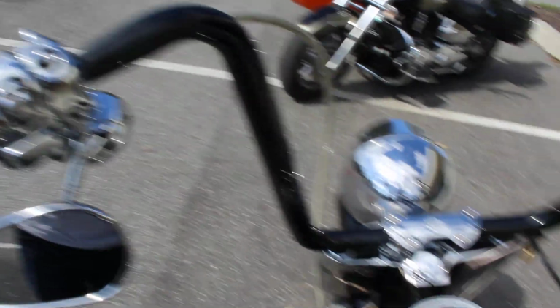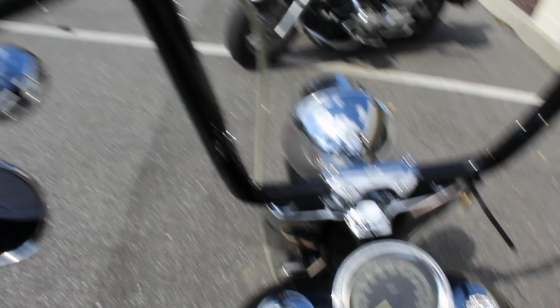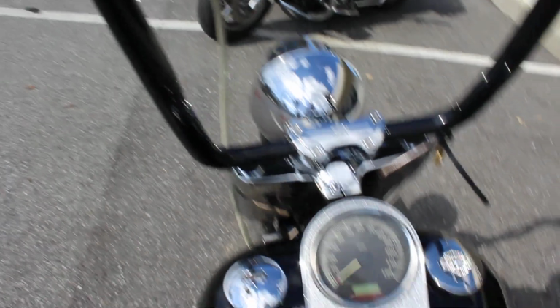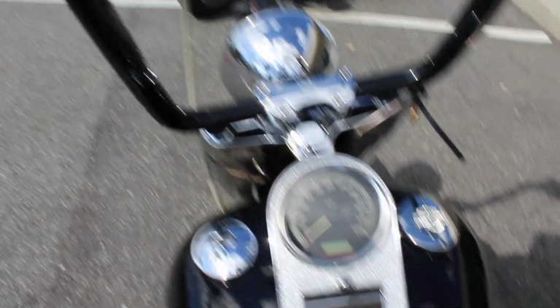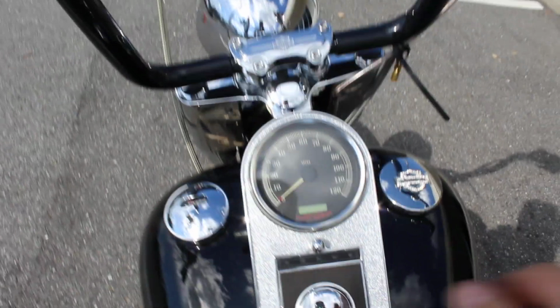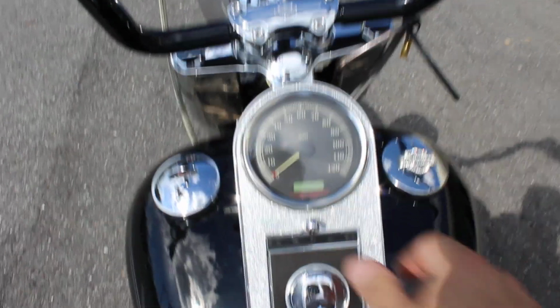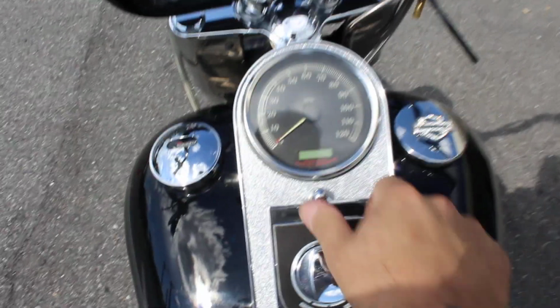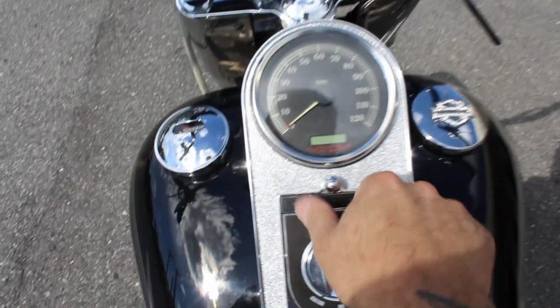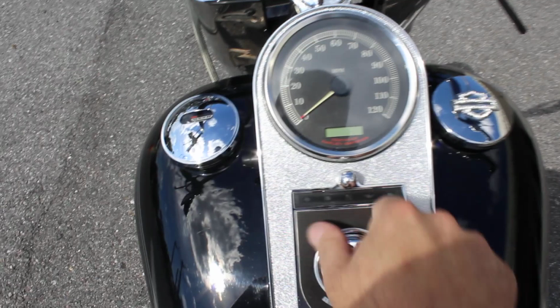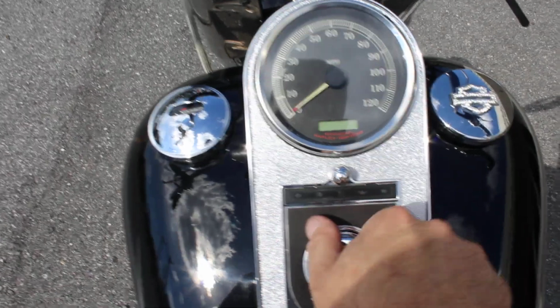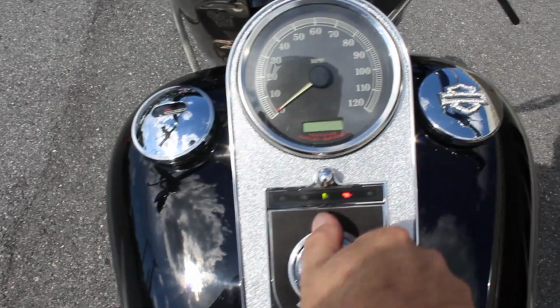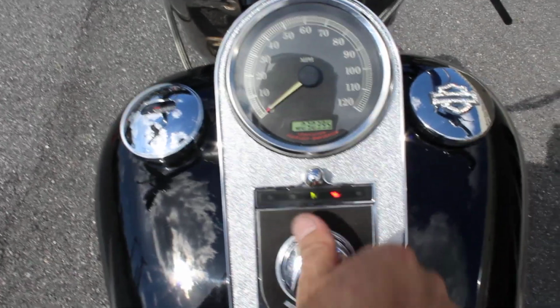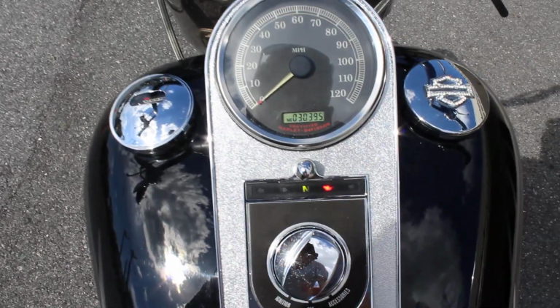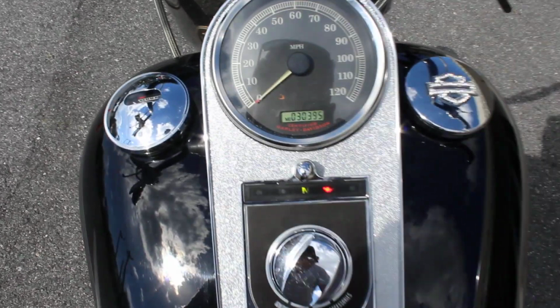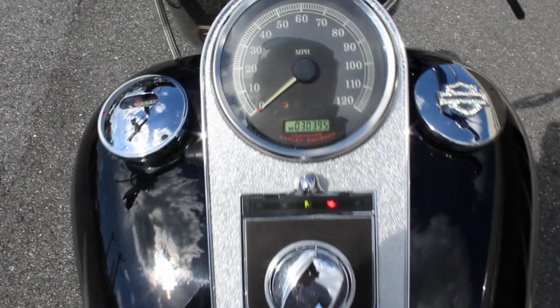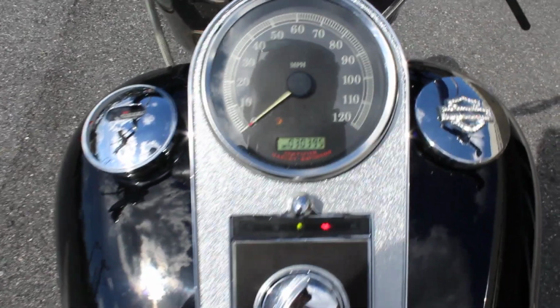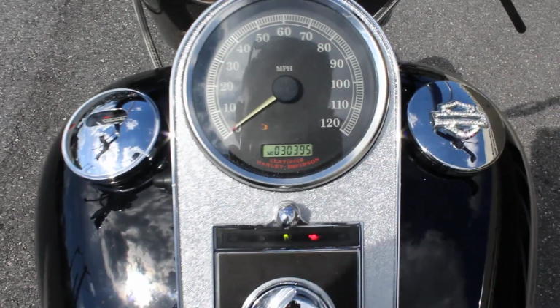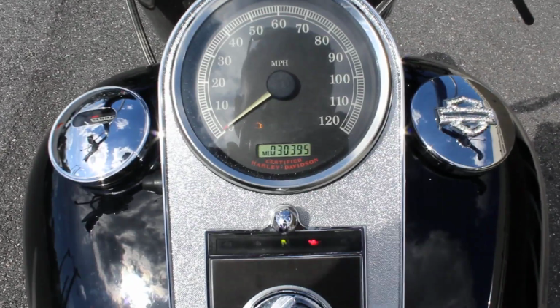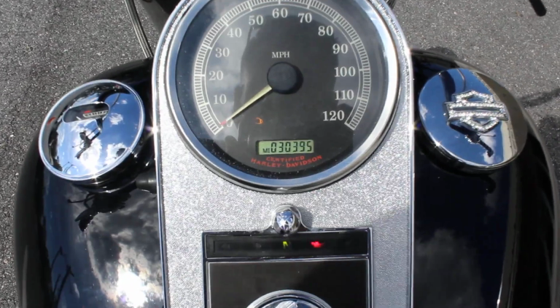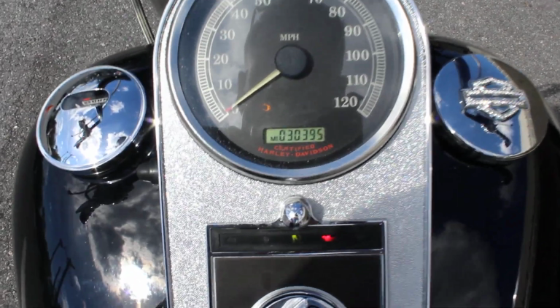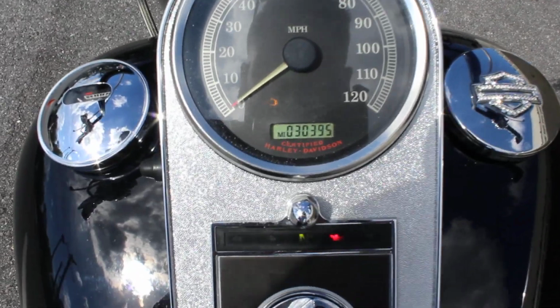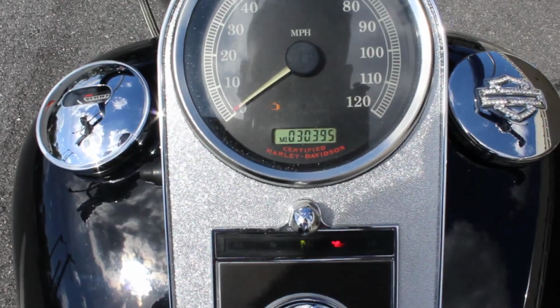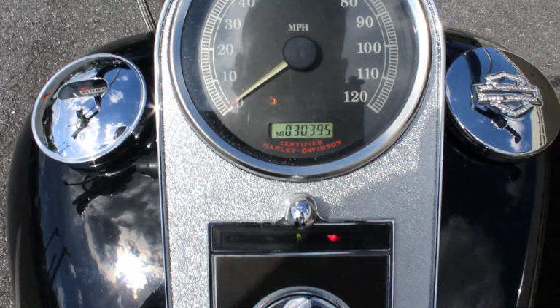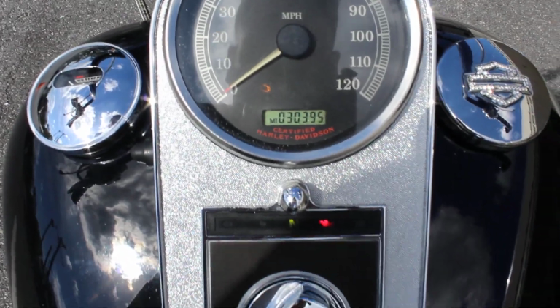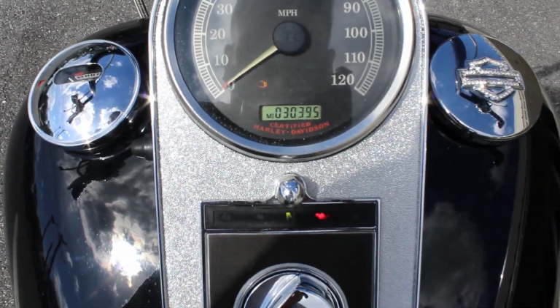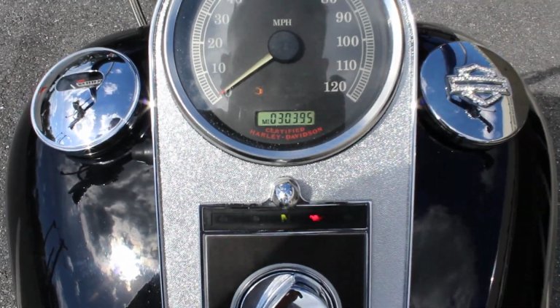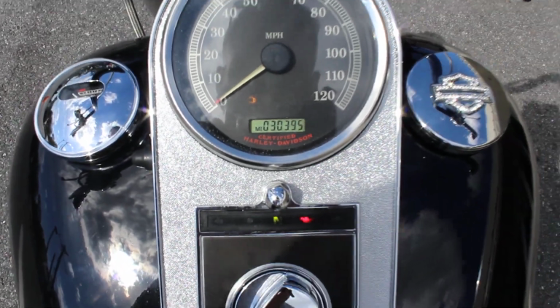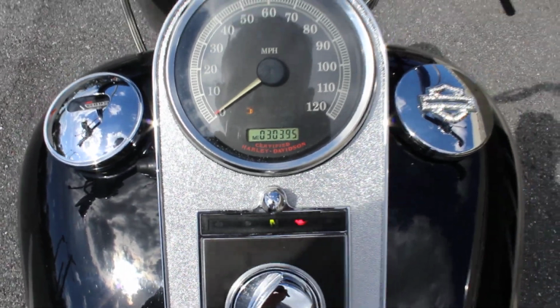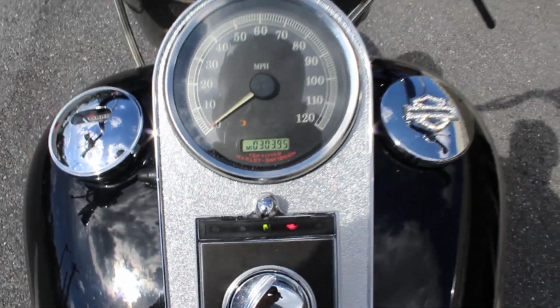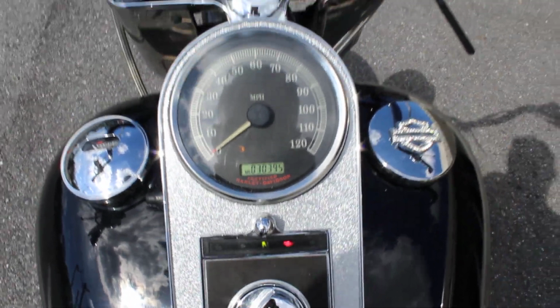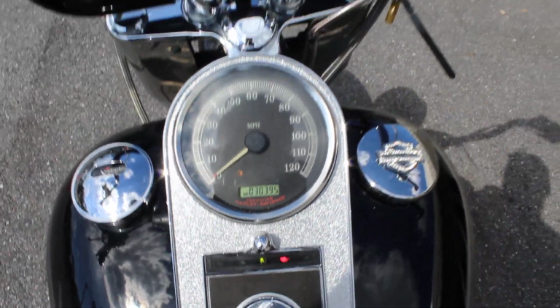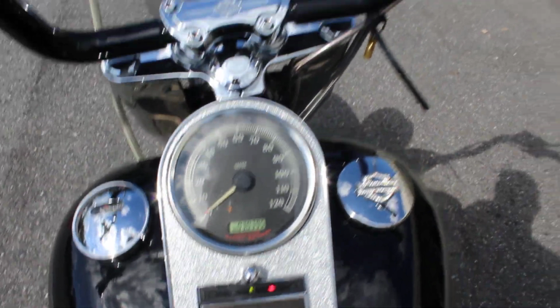It's got mileage, and it's priced at $30,395.